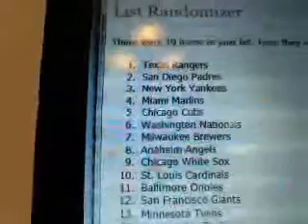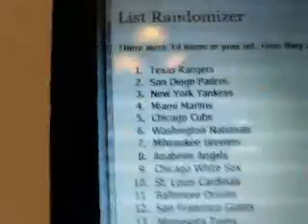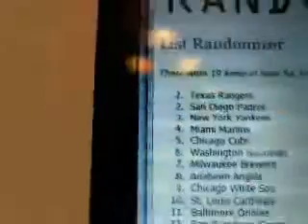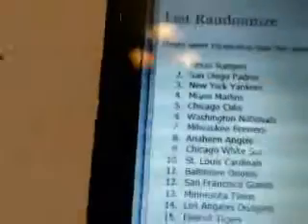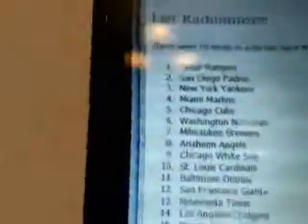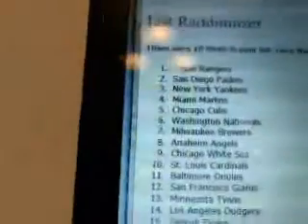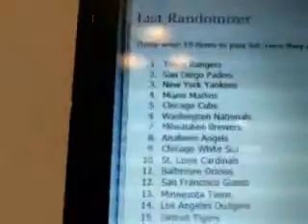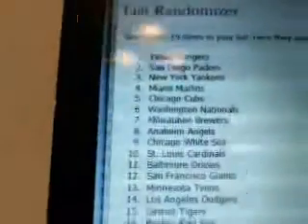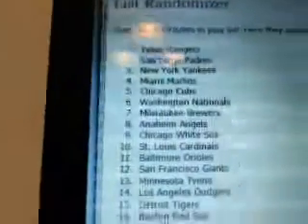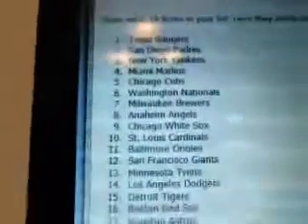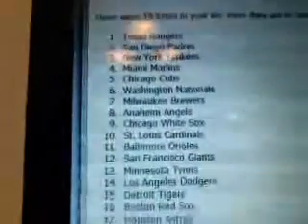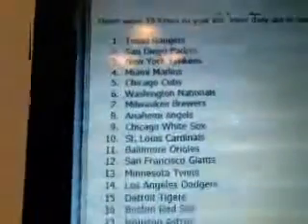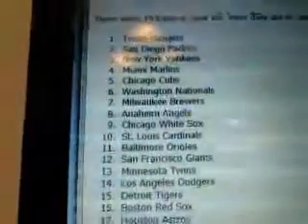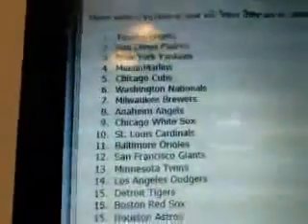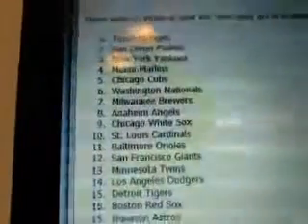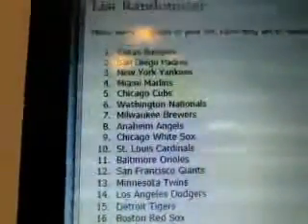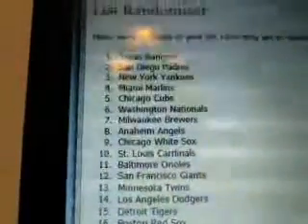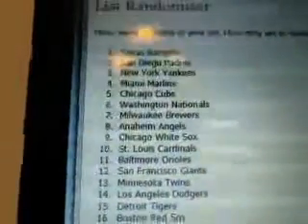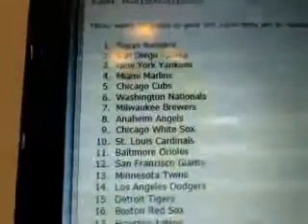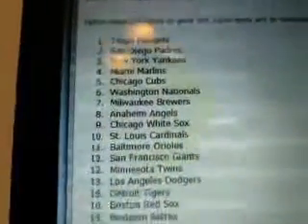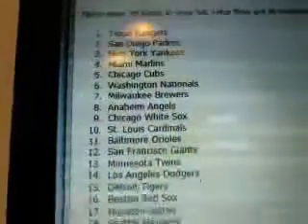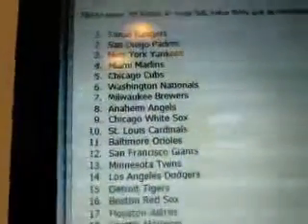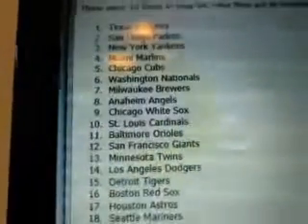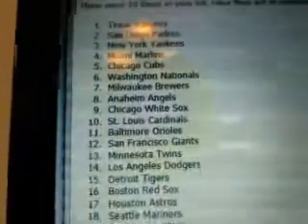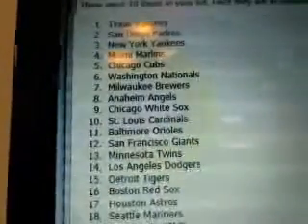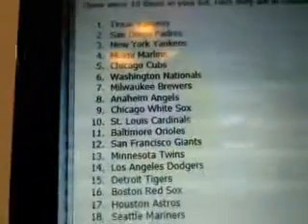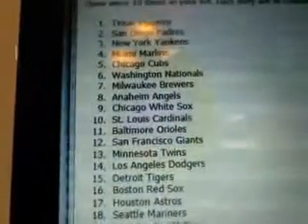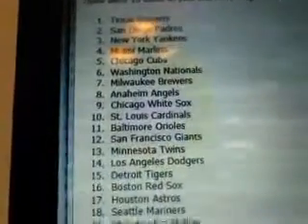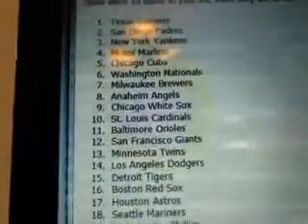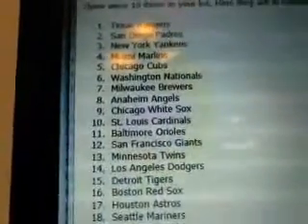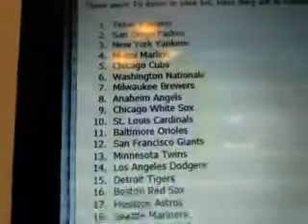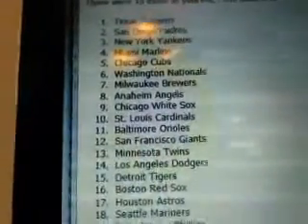This is Jeff Kidder with KidderCards.com. 2013 Topps Baseball. Thanks for joining us.